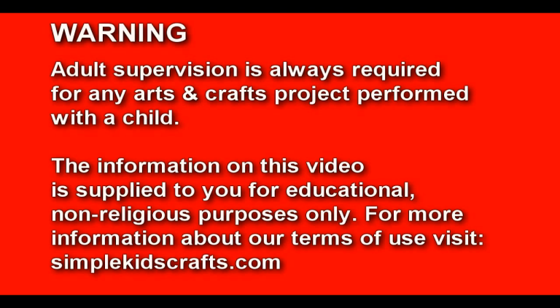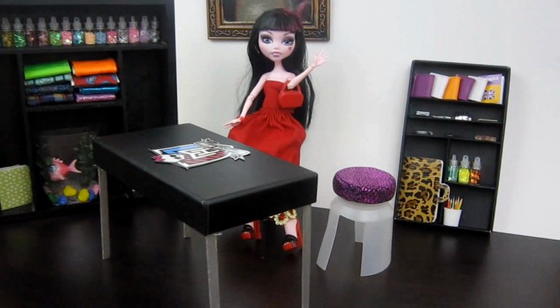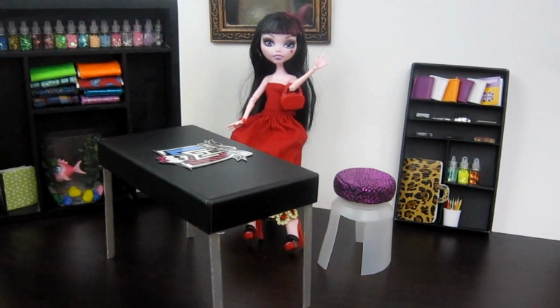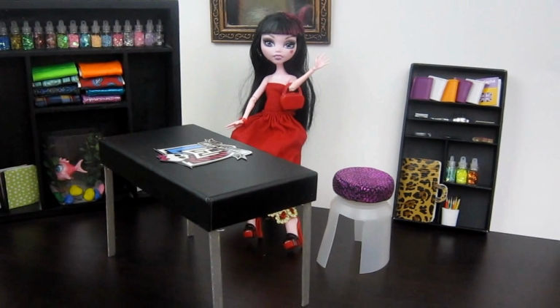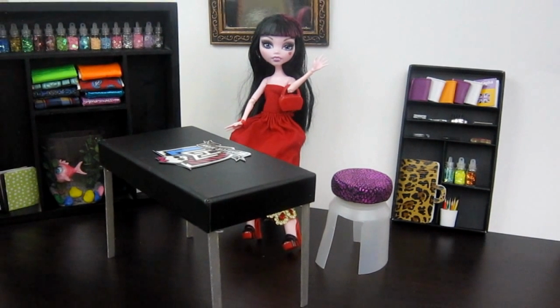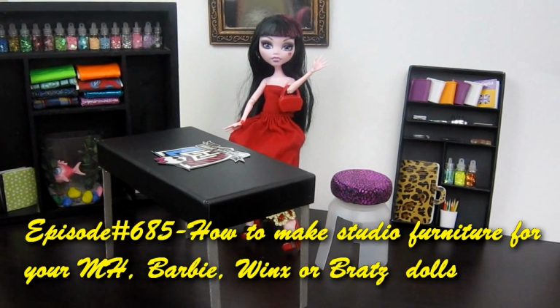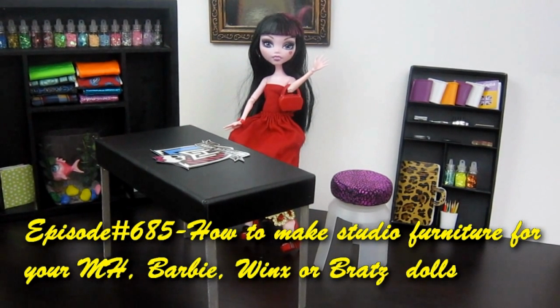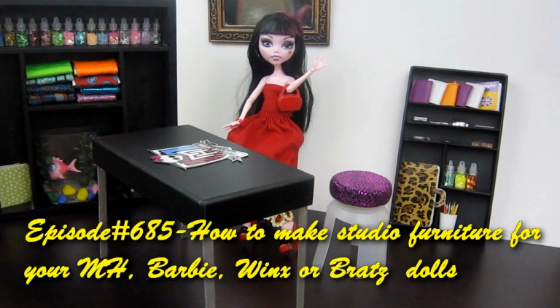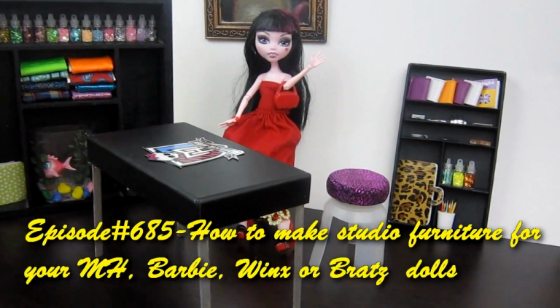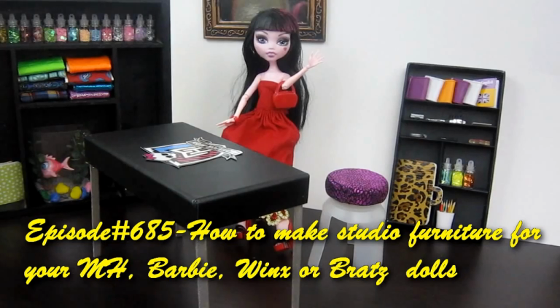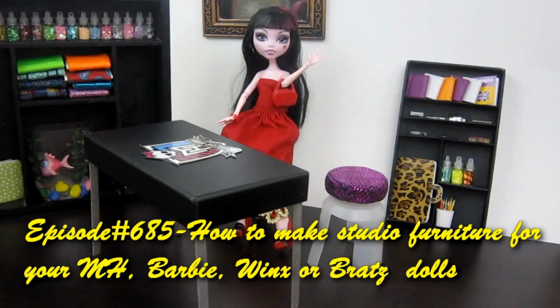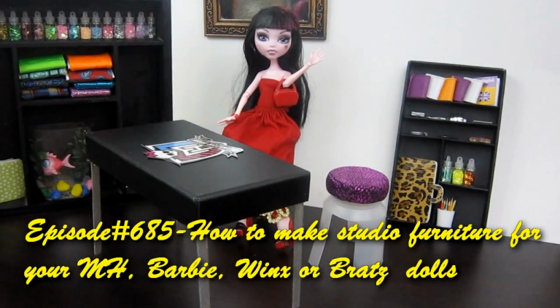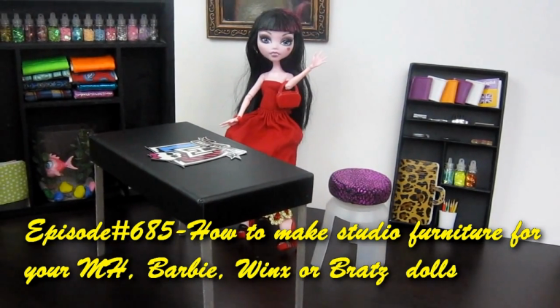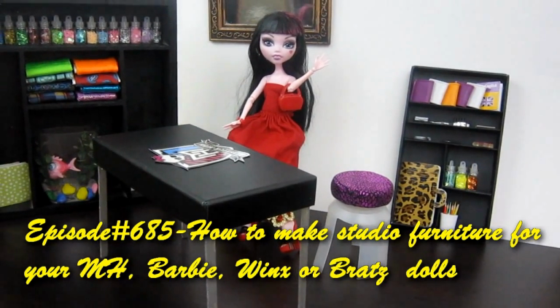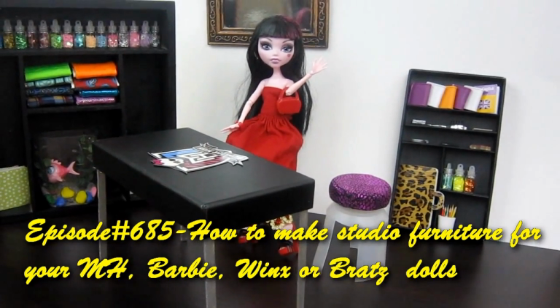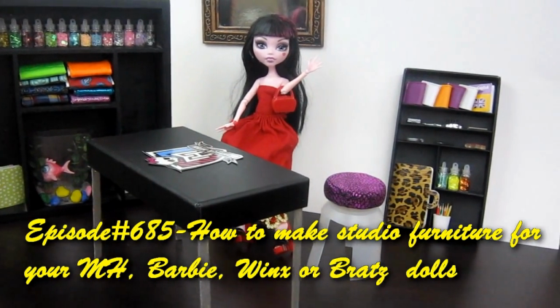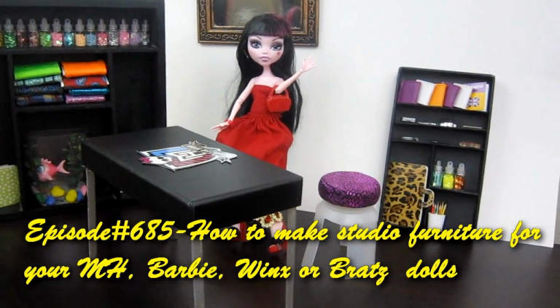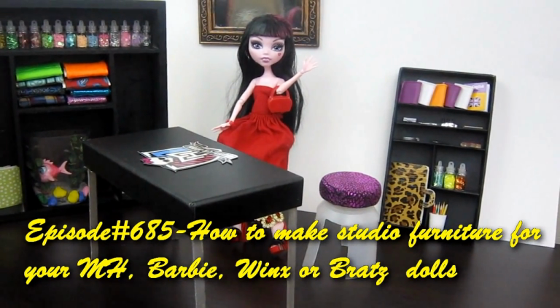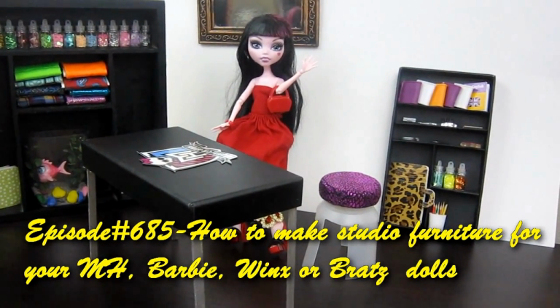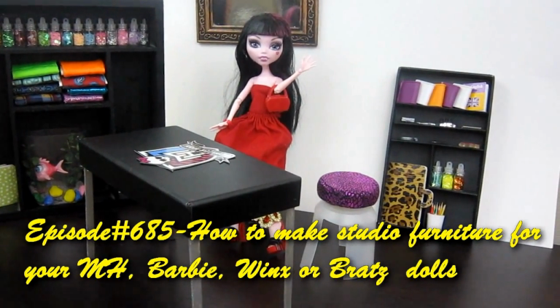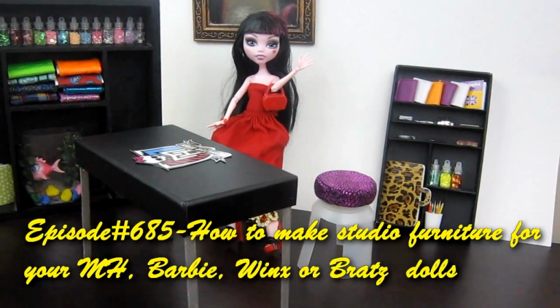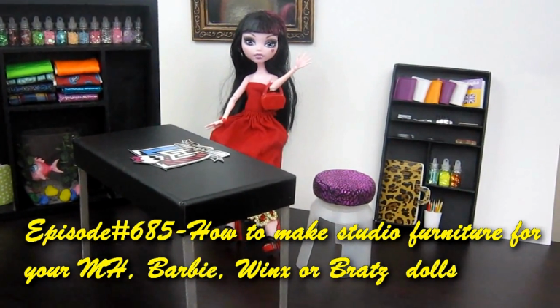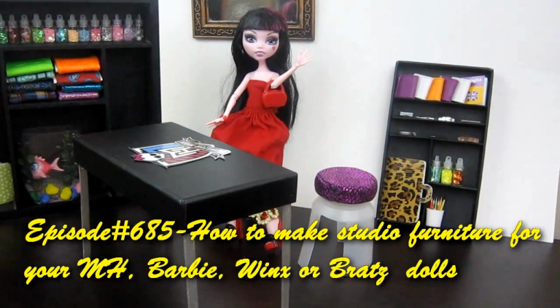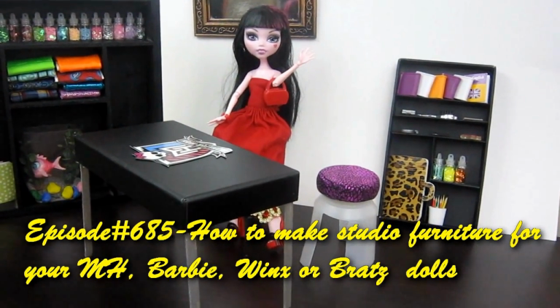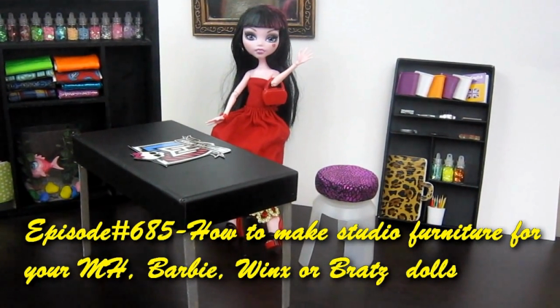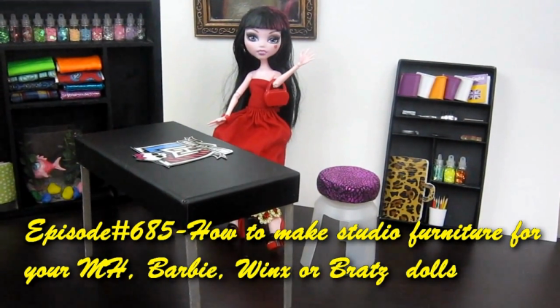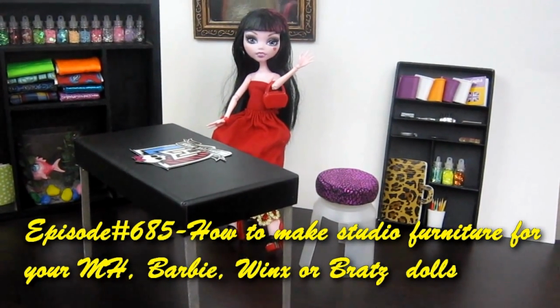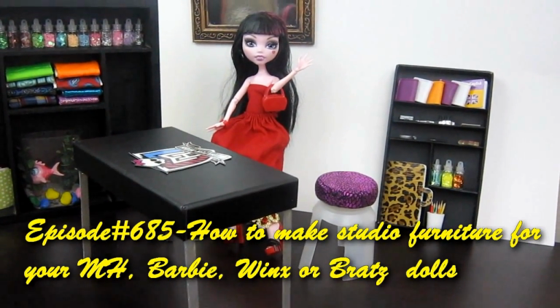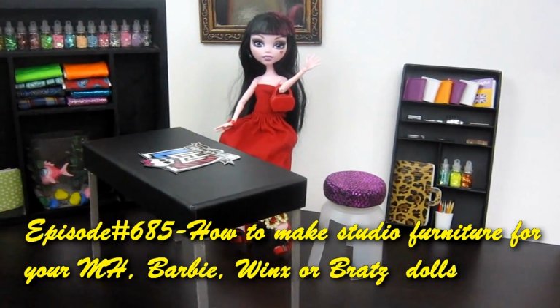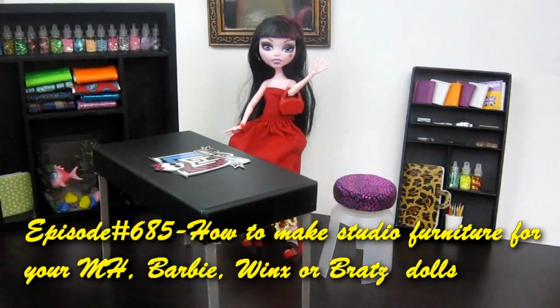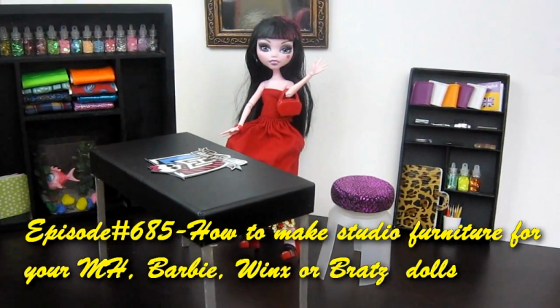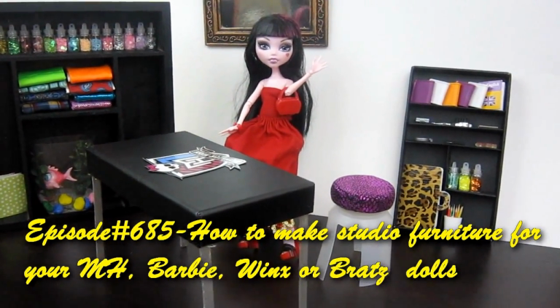Welcome to Simple Kids Crafts, episode 685, how to make studio furniture for your Monster High doll.